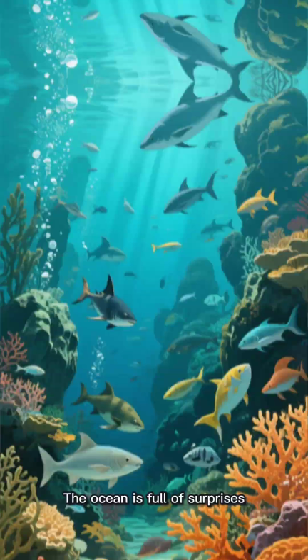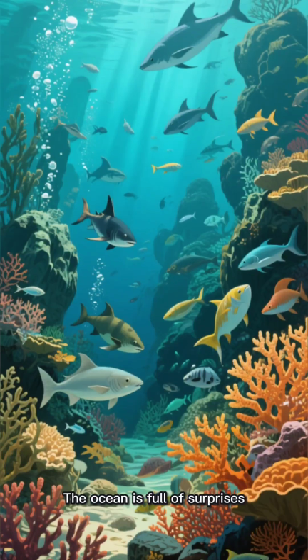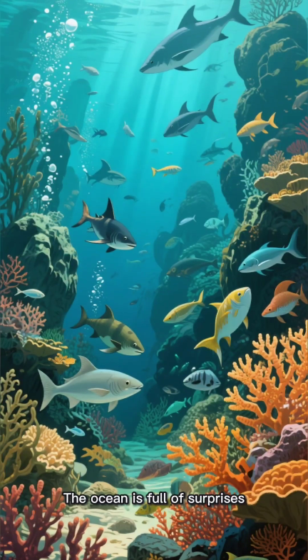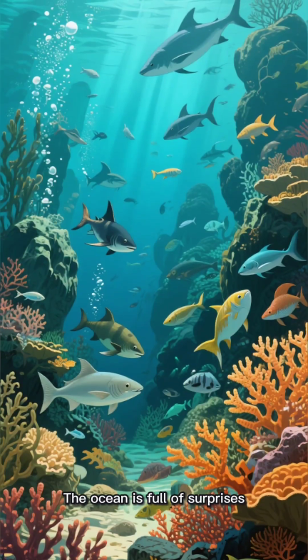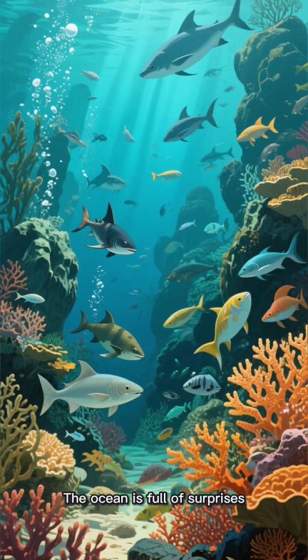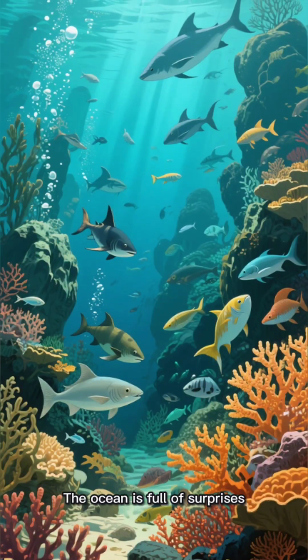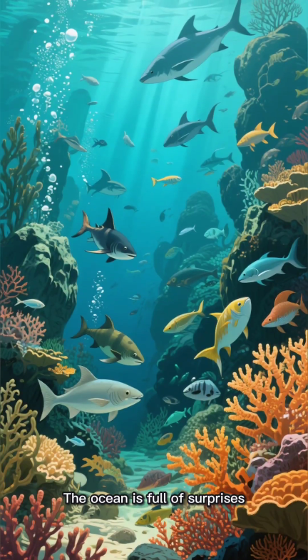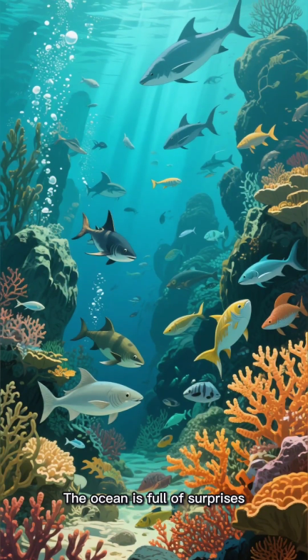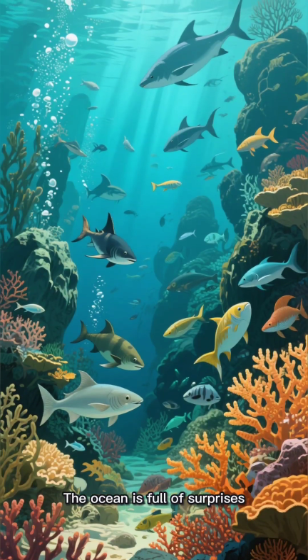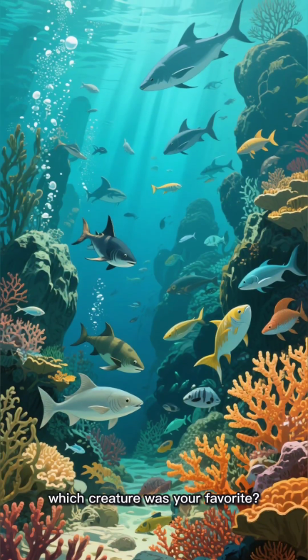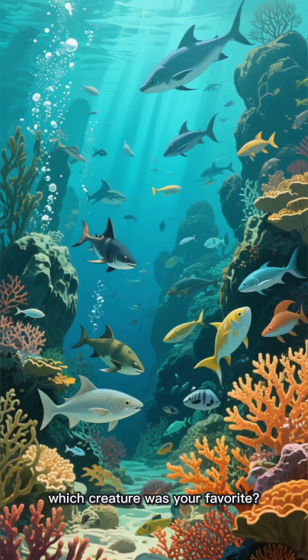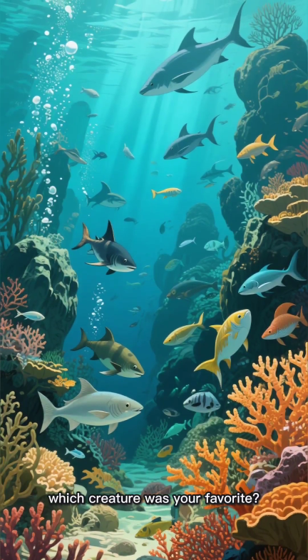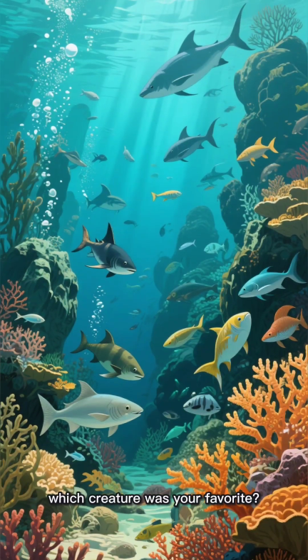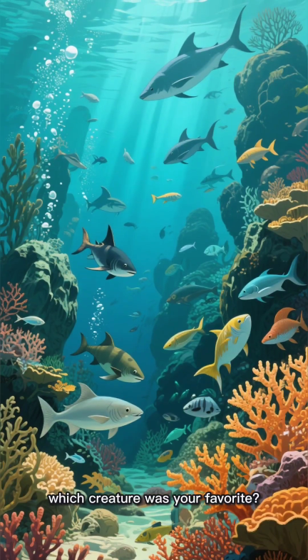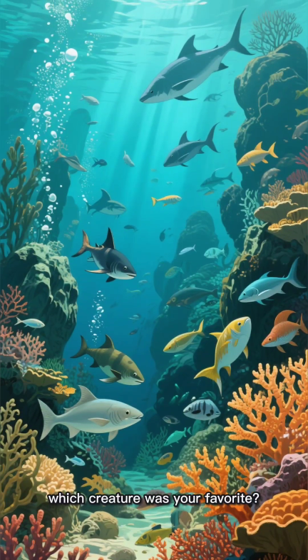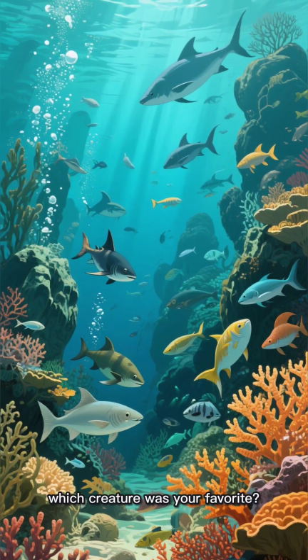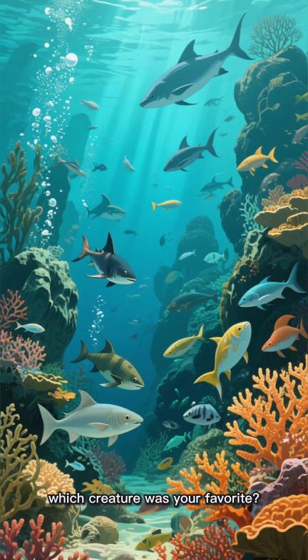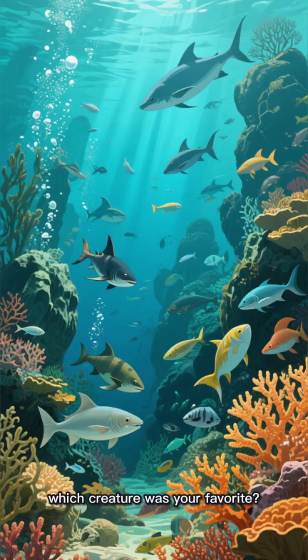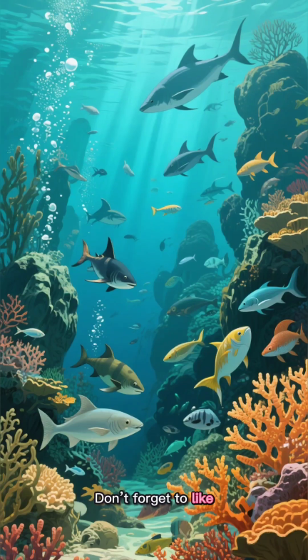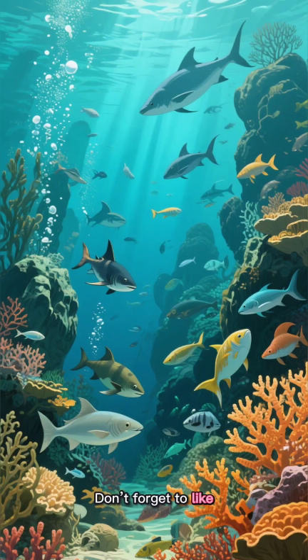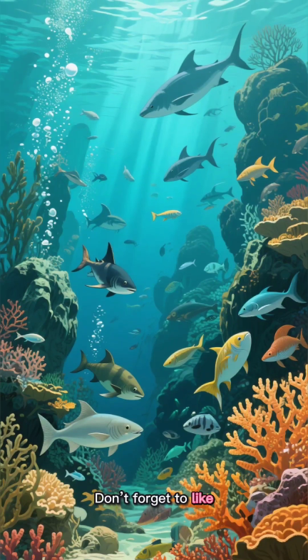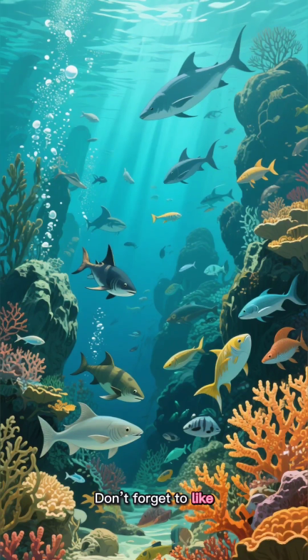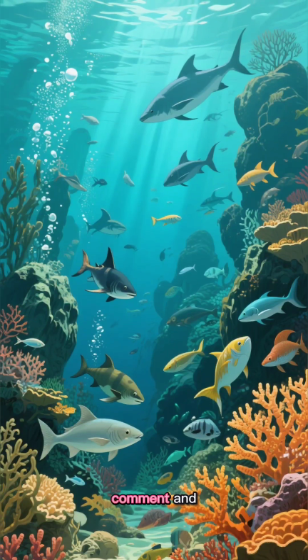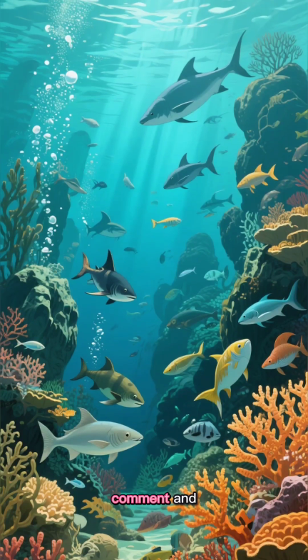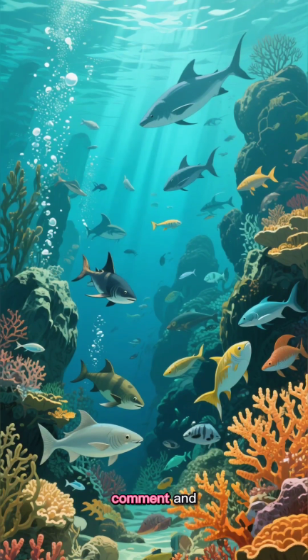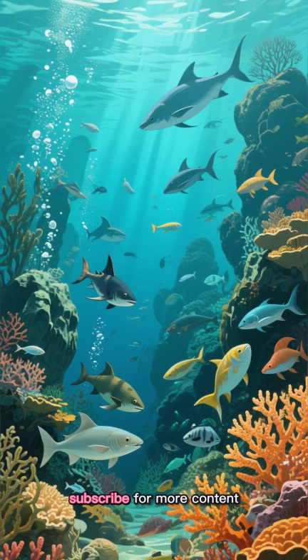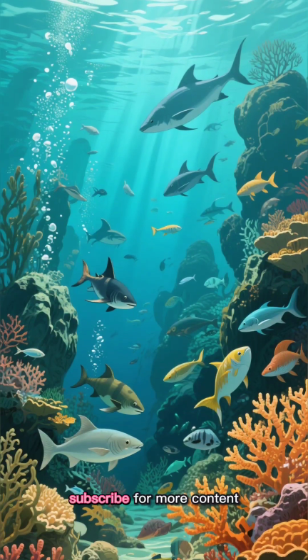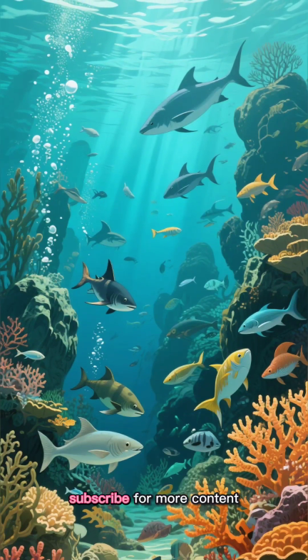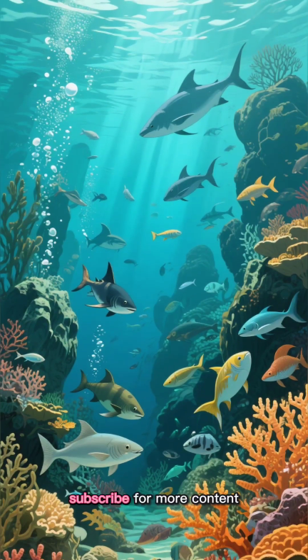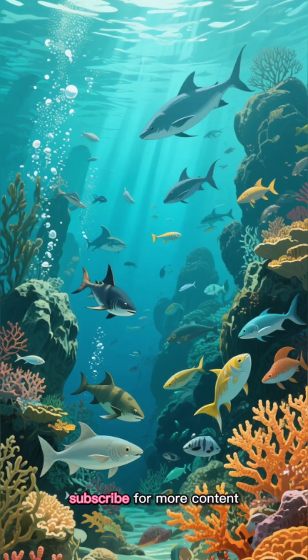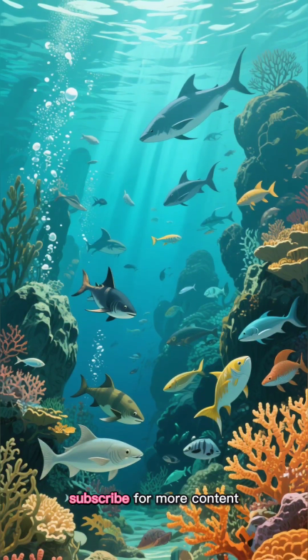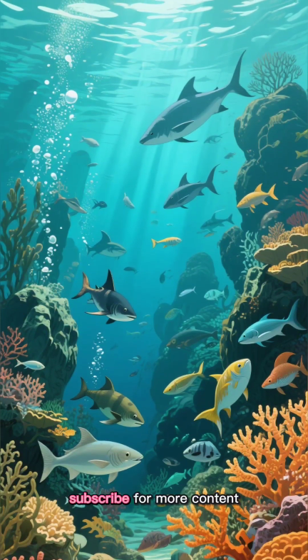The ocean is full of surprises — which creature was your favorite? Don't forget to like, comment, and subscribe for more content.